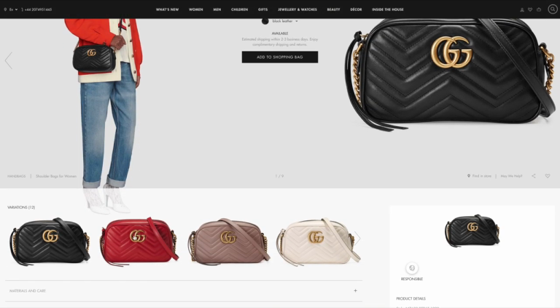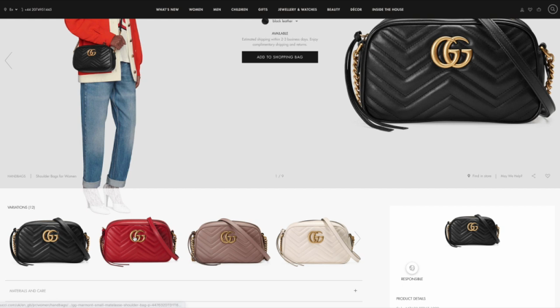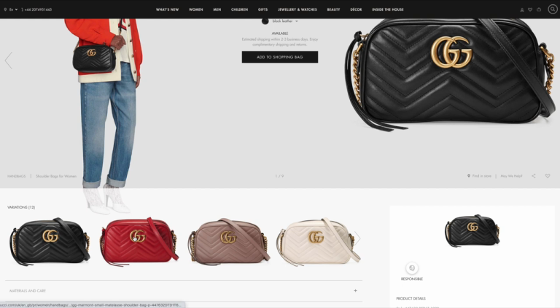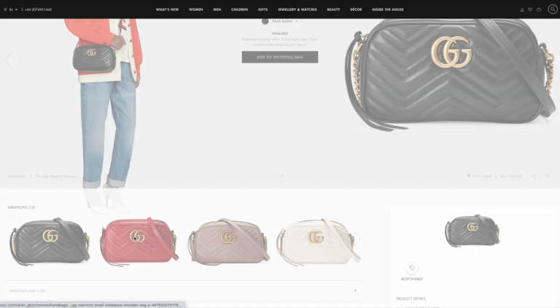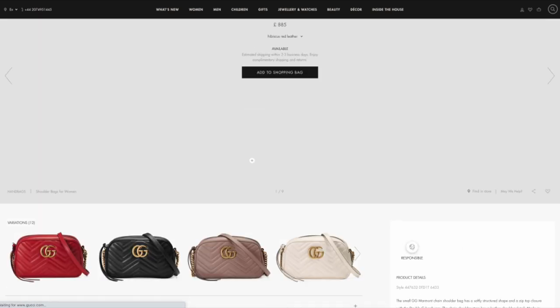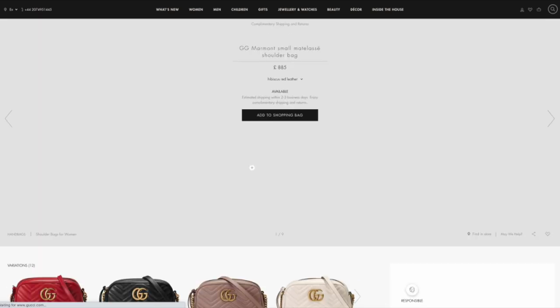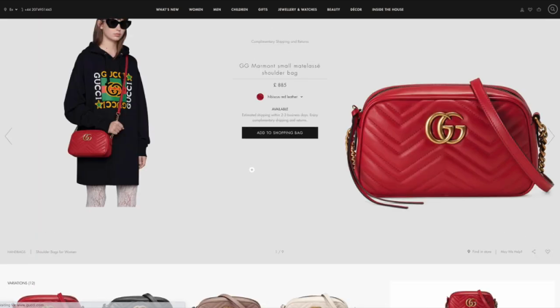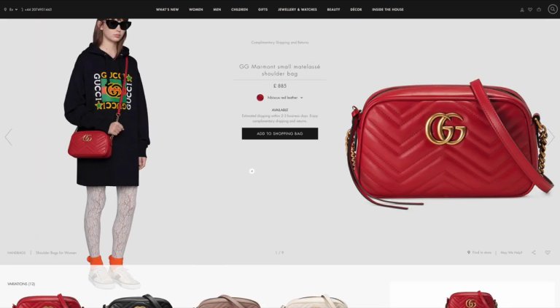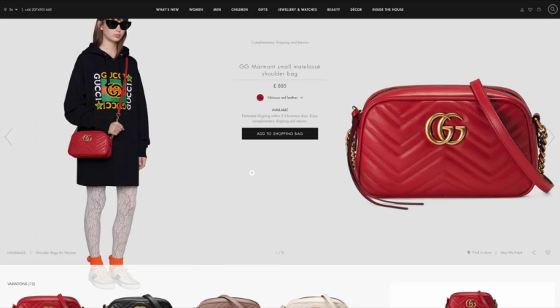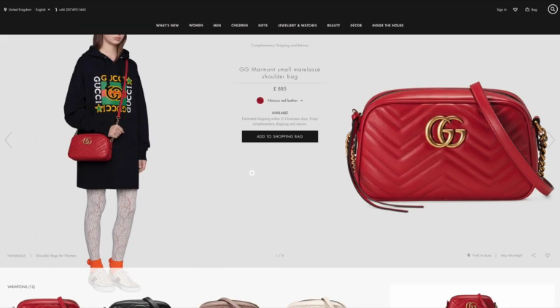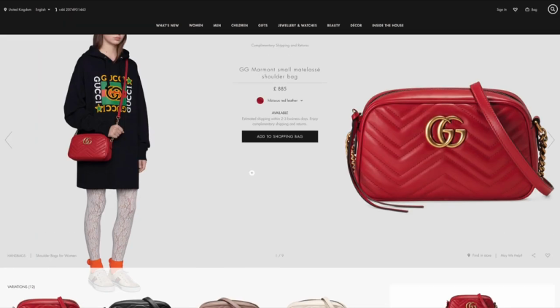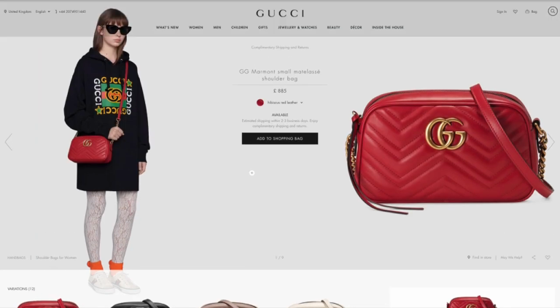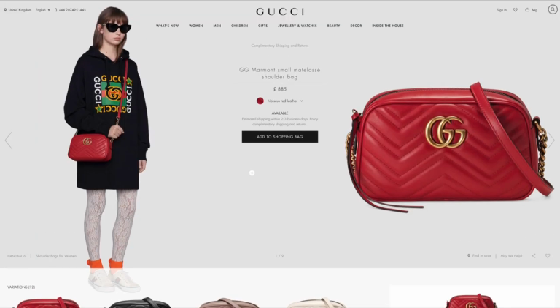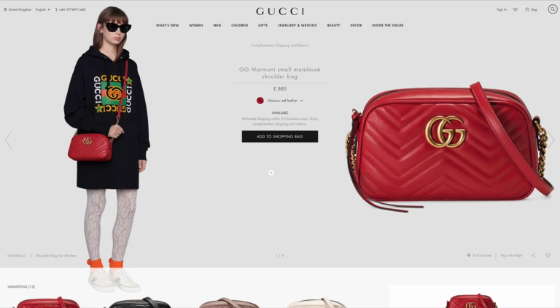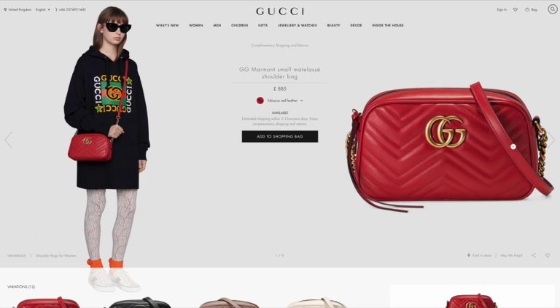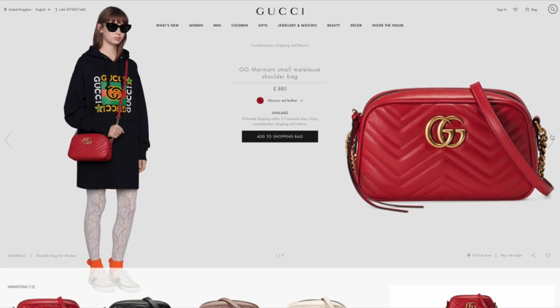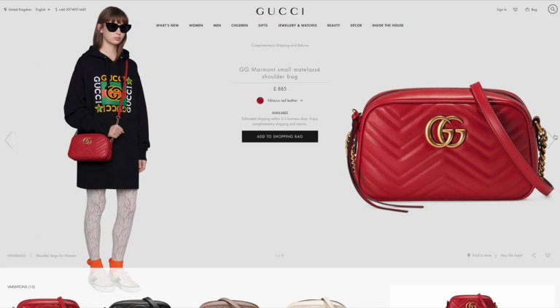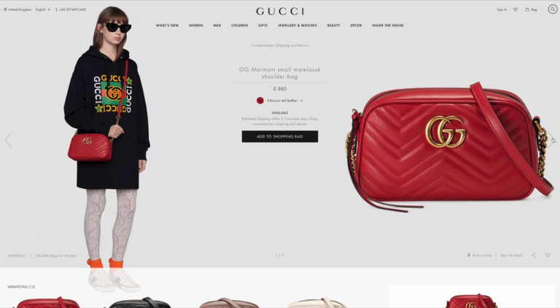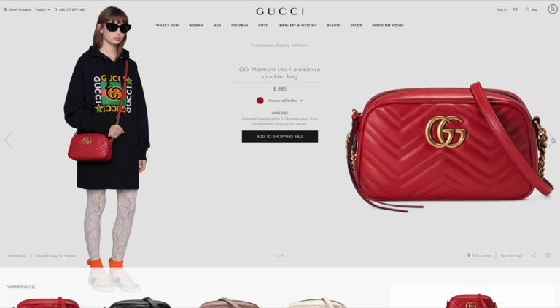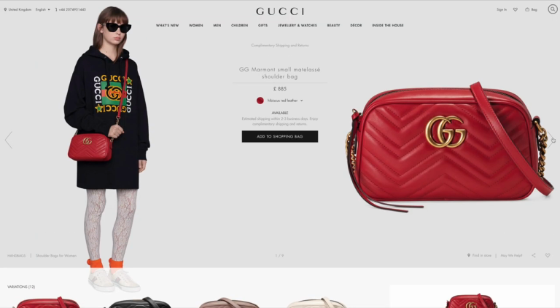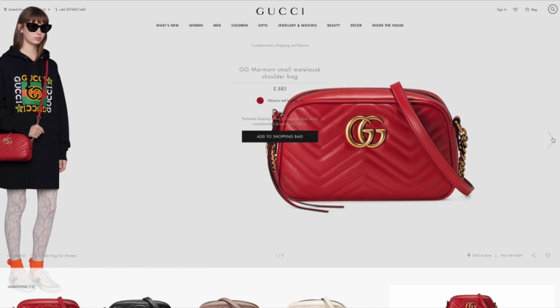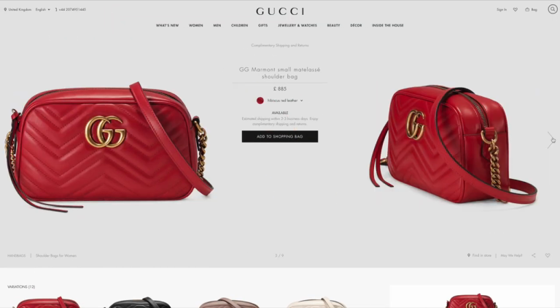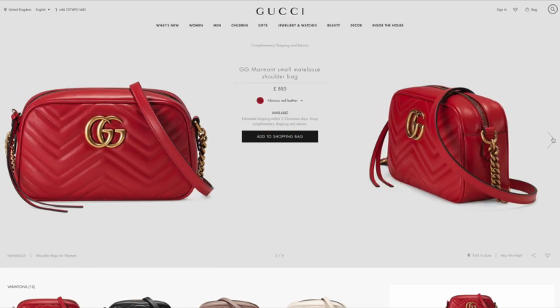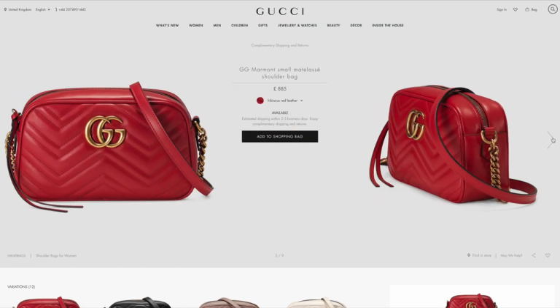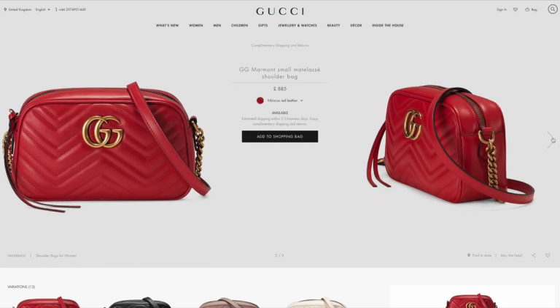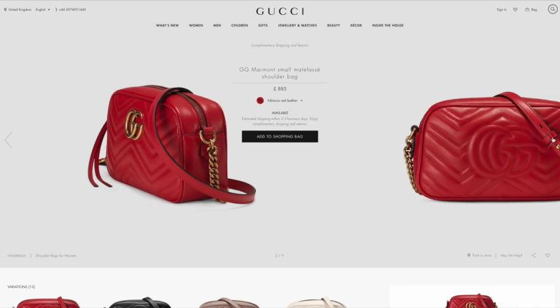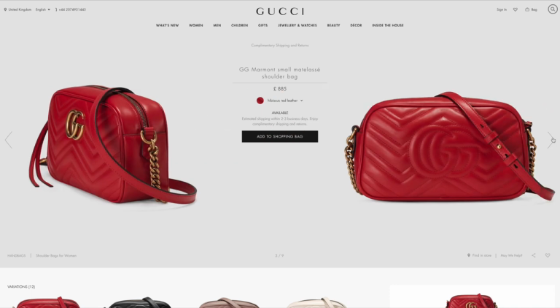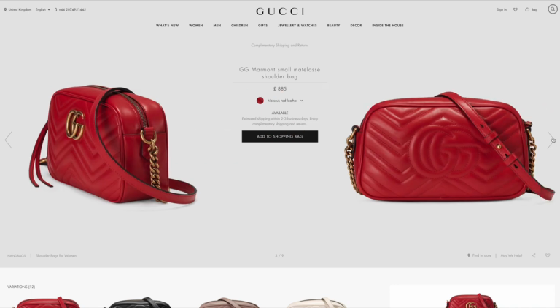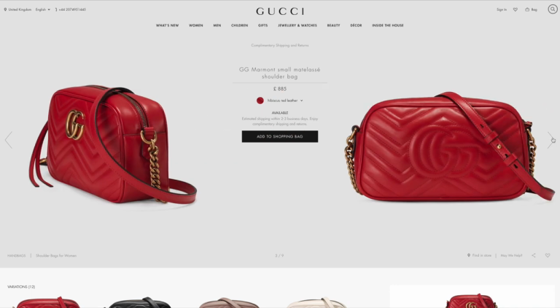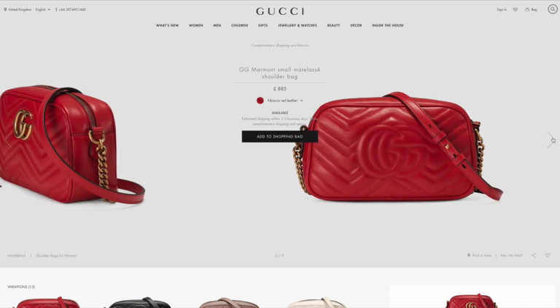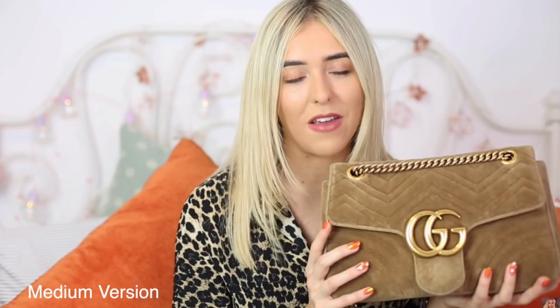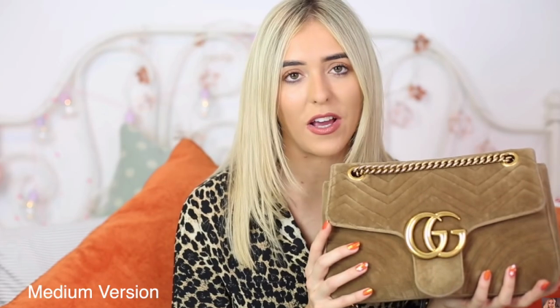It's a fail-safe bag — everyone knows it's Mulberry. It has beautiful leather, and it also has a removable pocket inside so you can store your valued things safely.